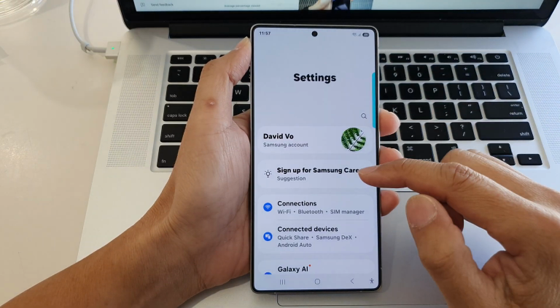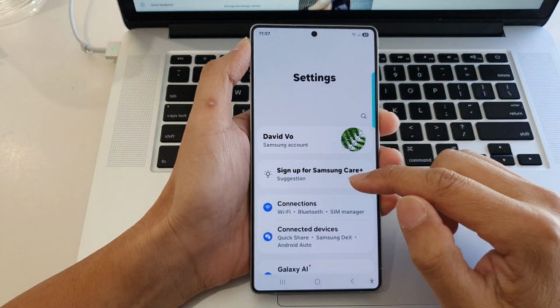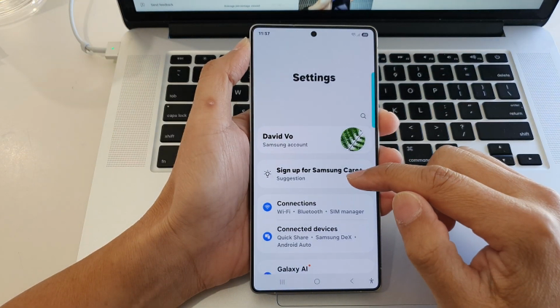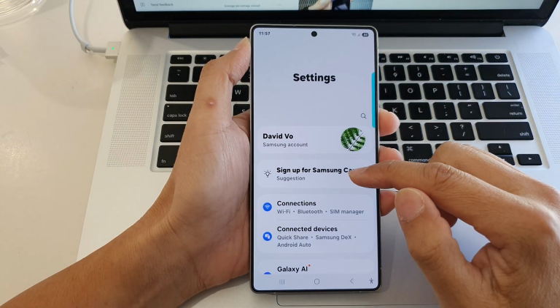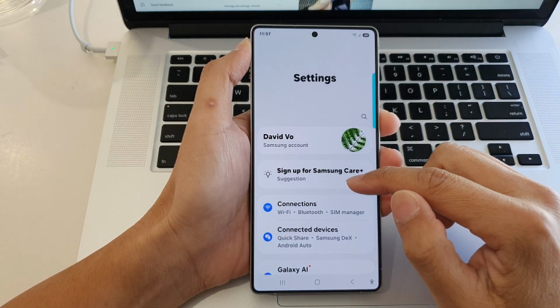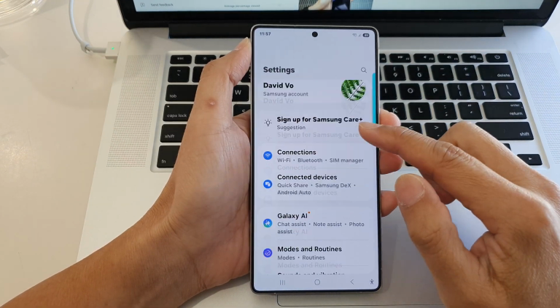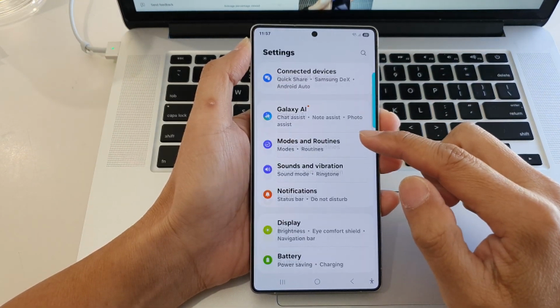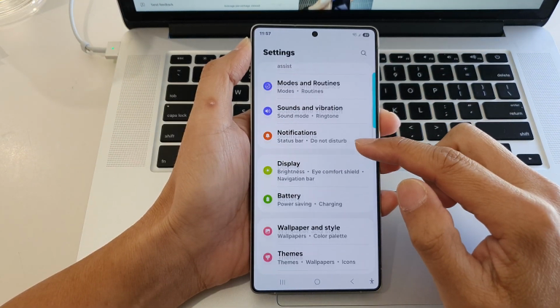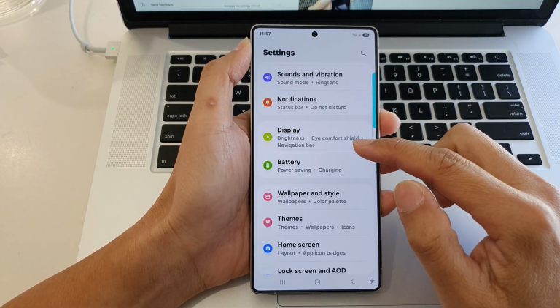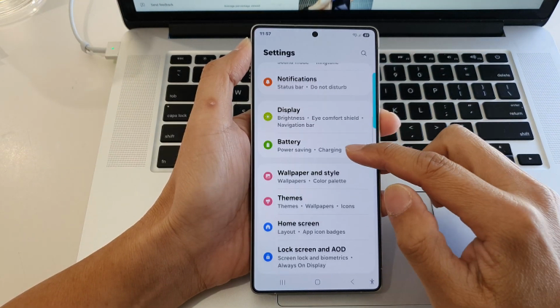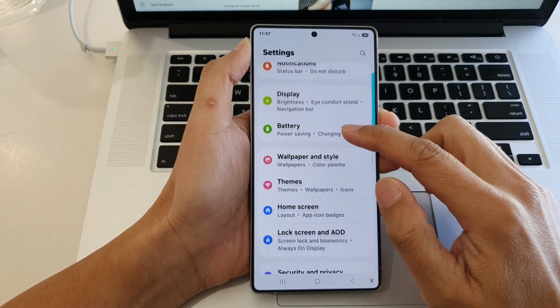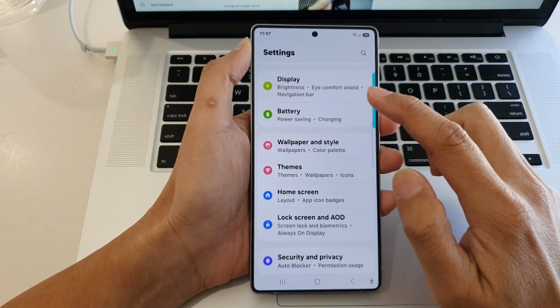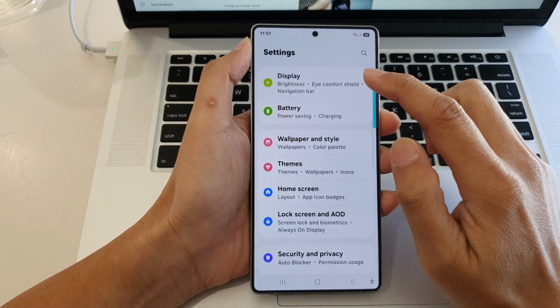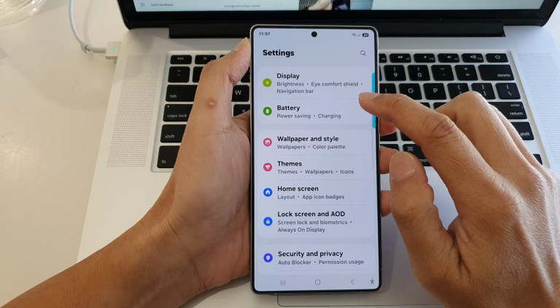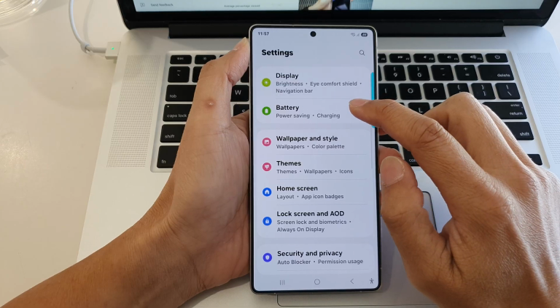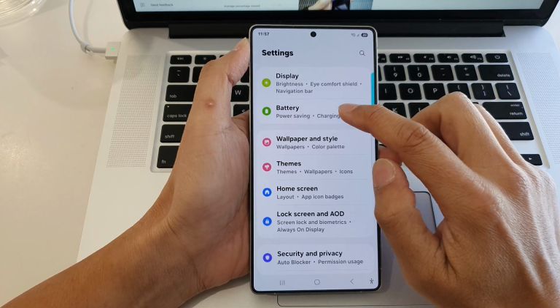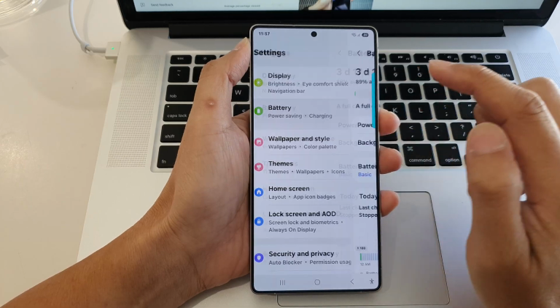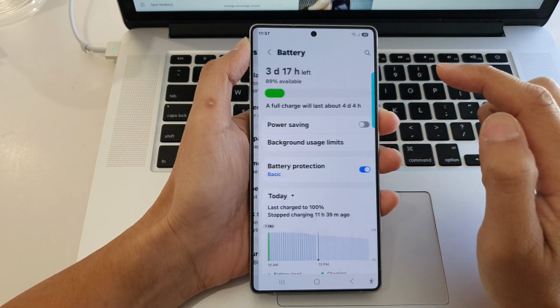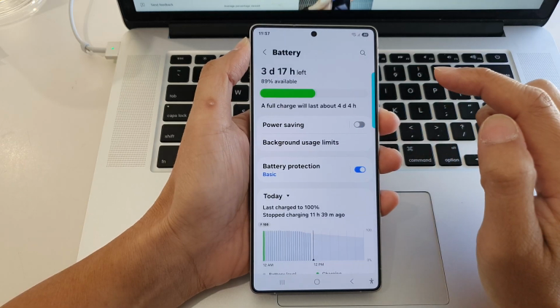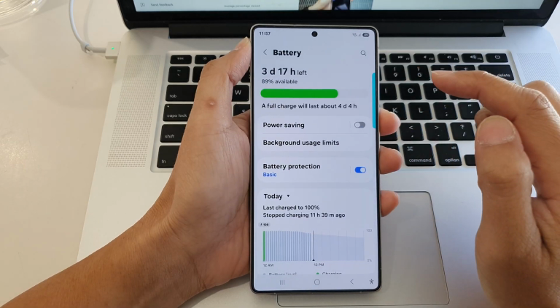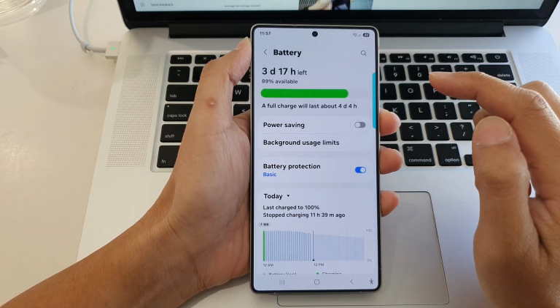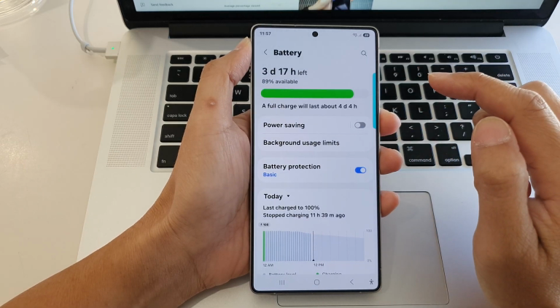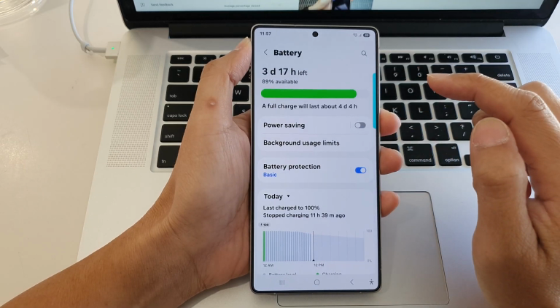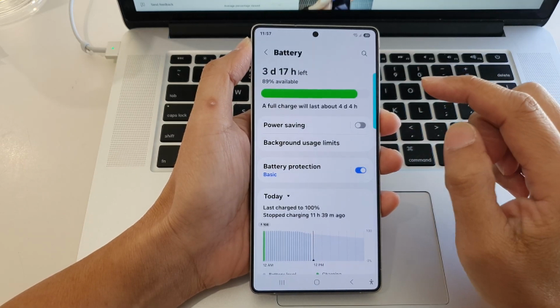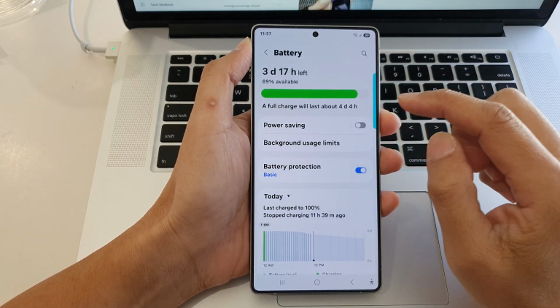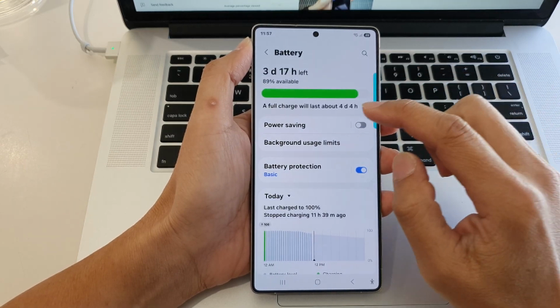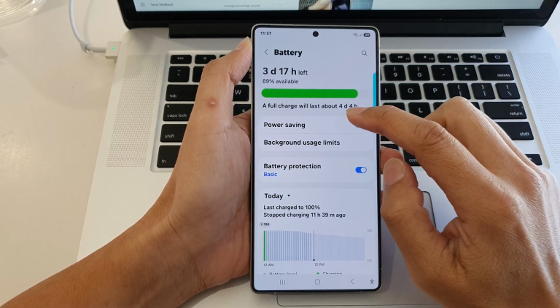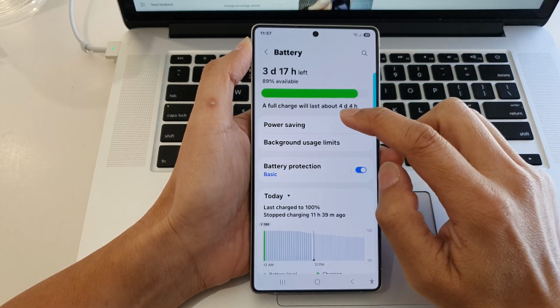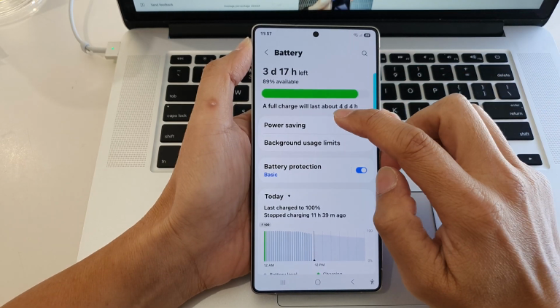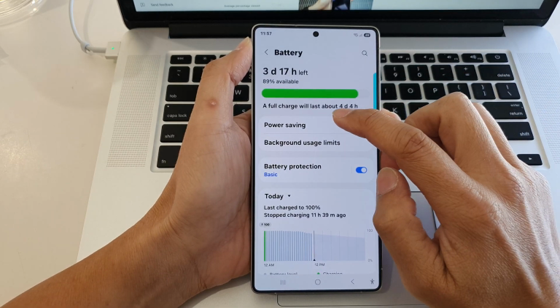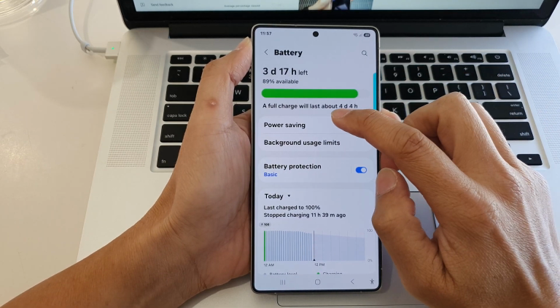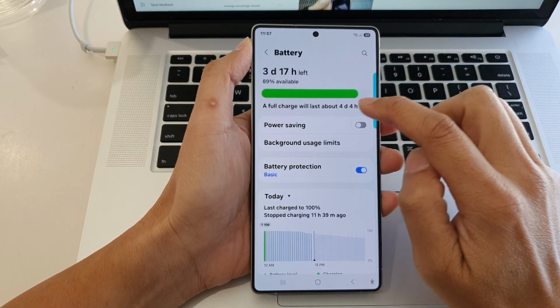Next, scroll down and then tap on battery. After that, tap on power saving.